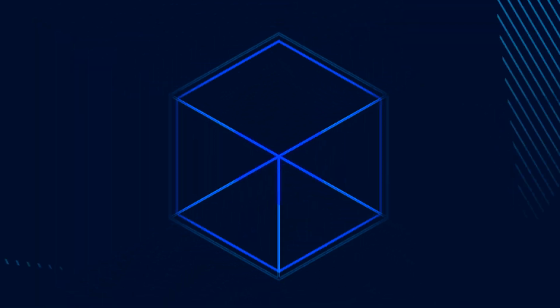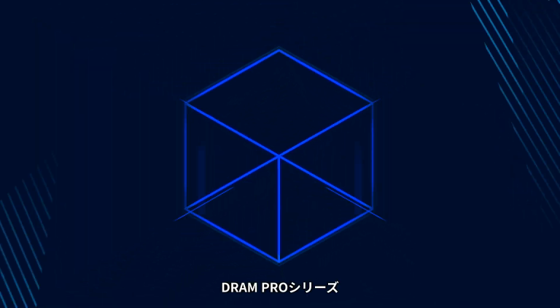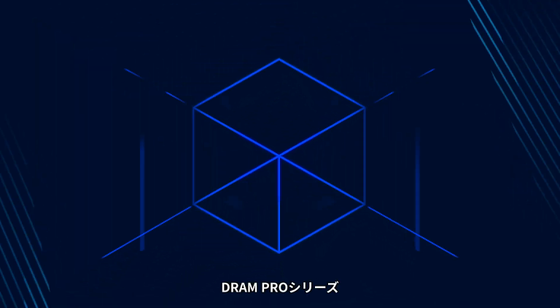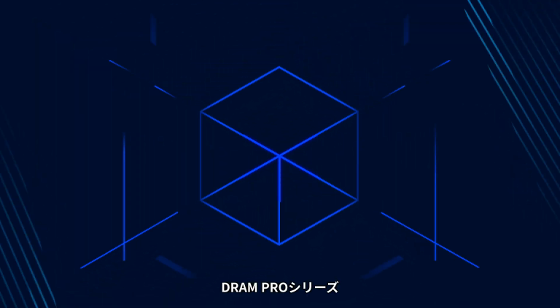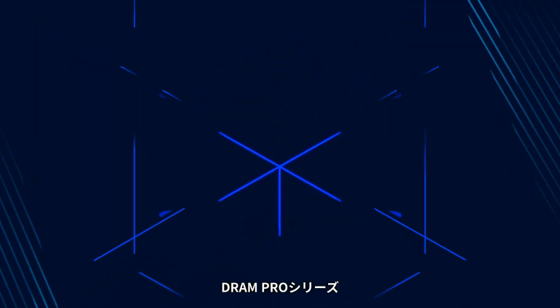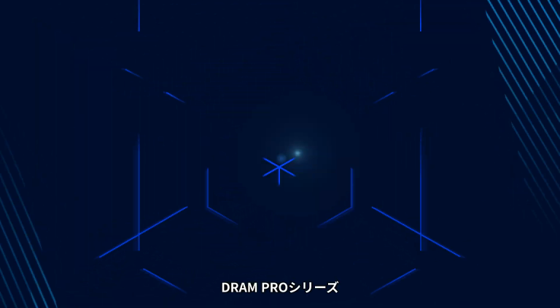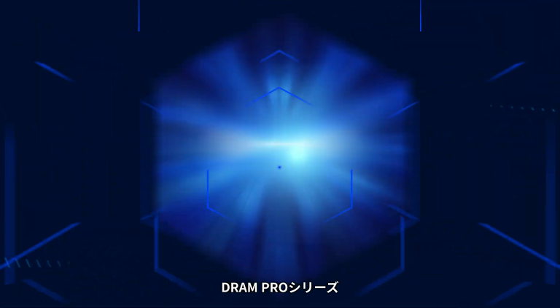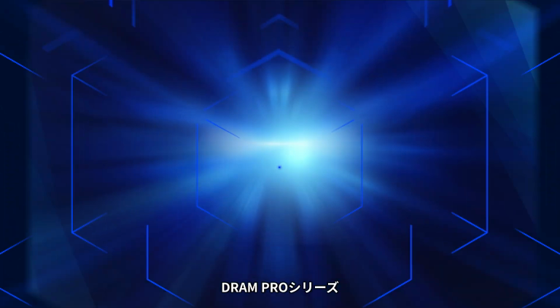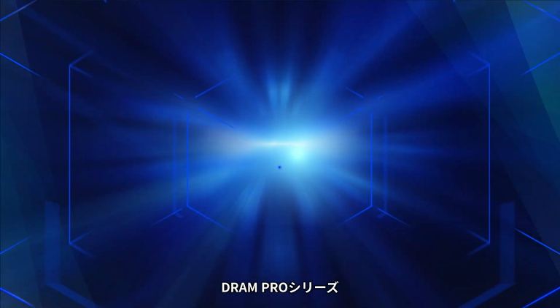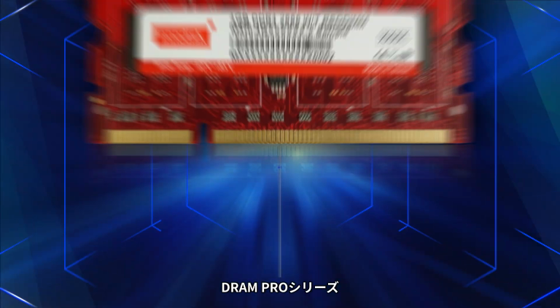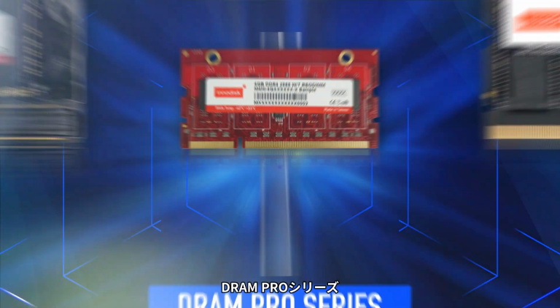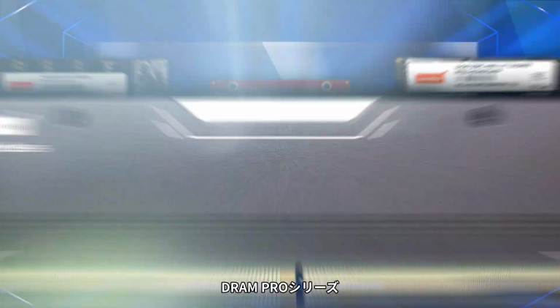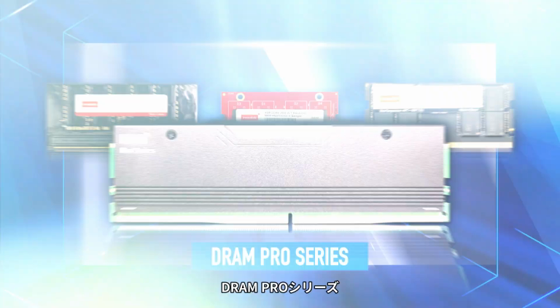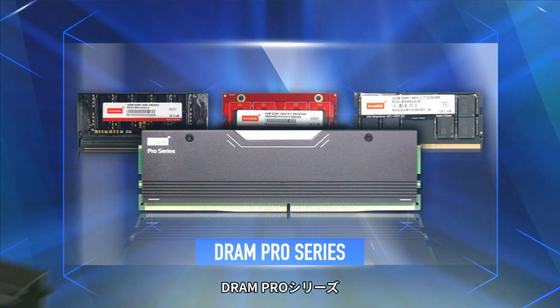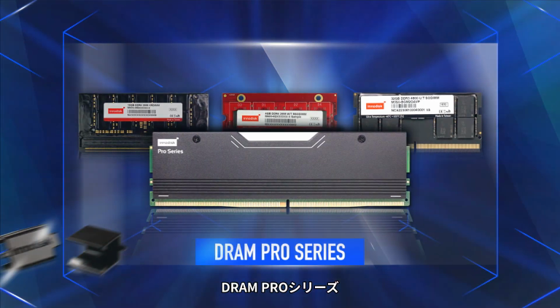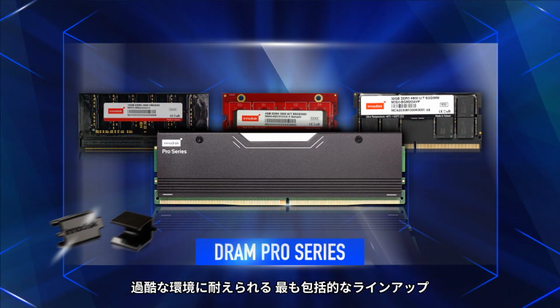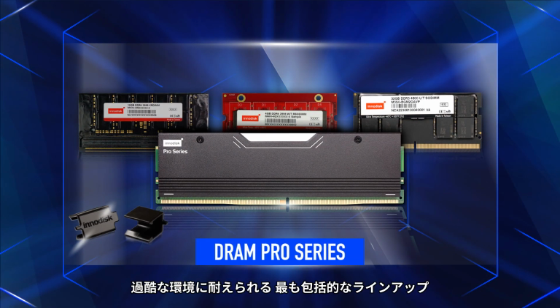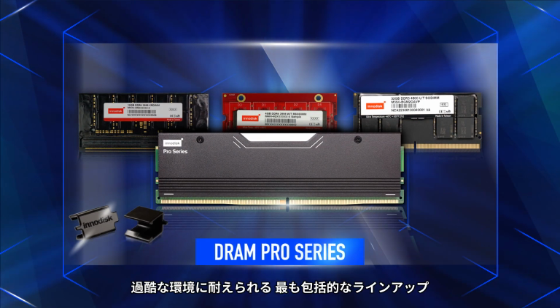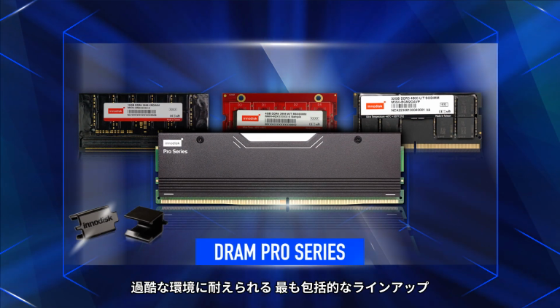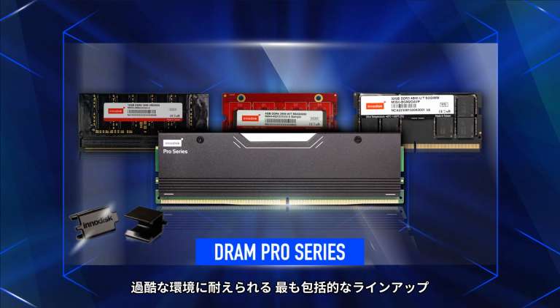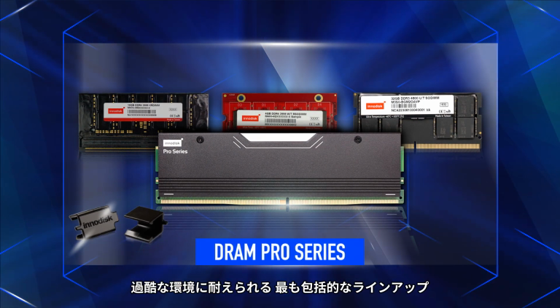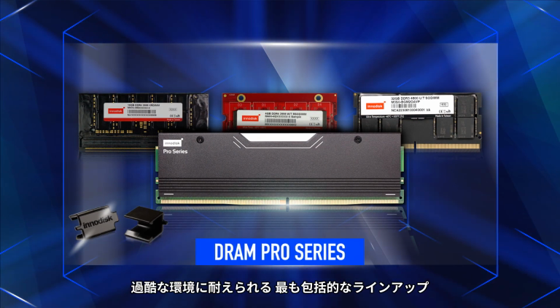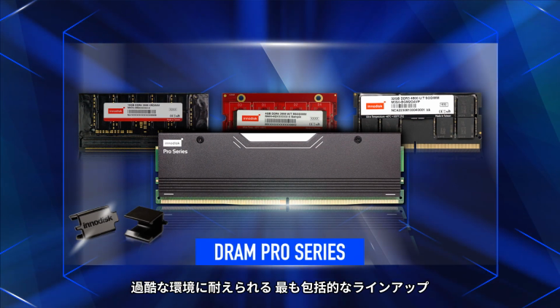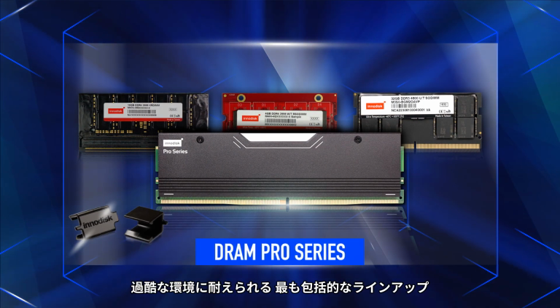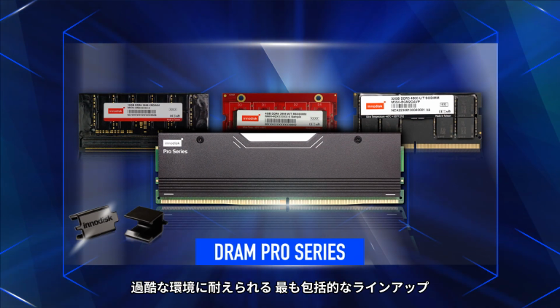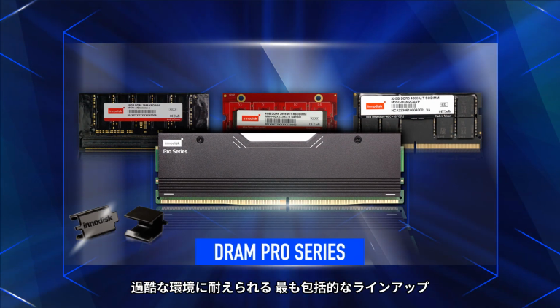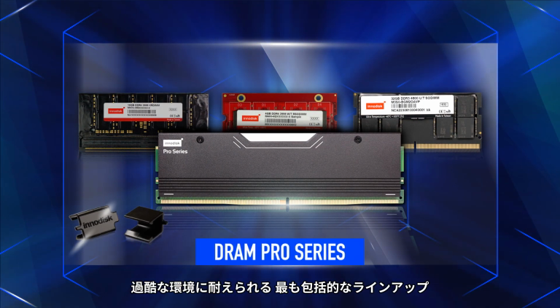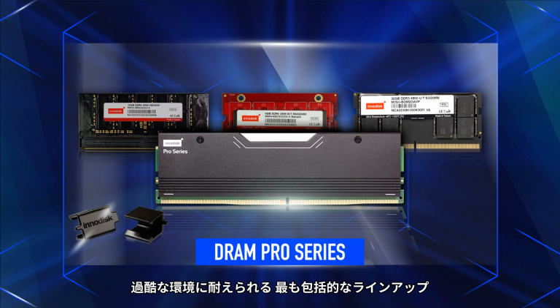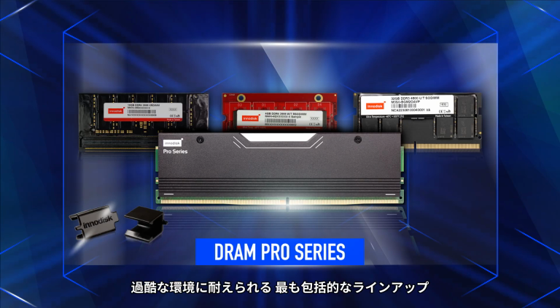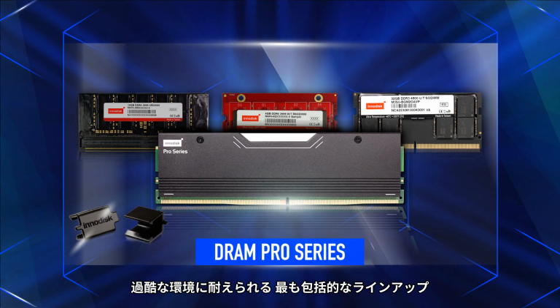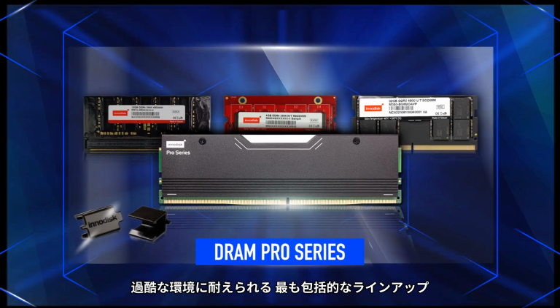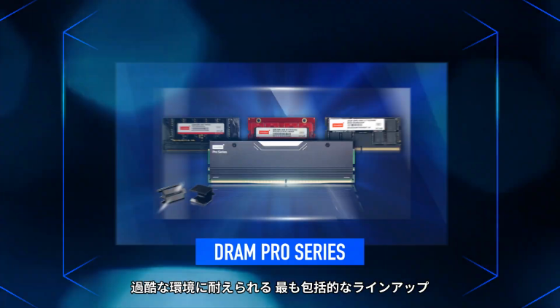The DRAM Pro Series — the most comprehensive lineup for challenging environments.